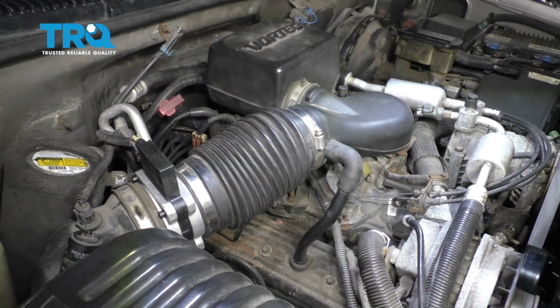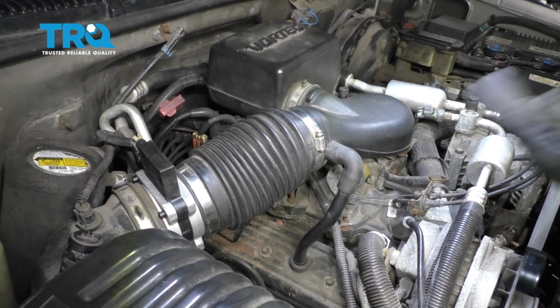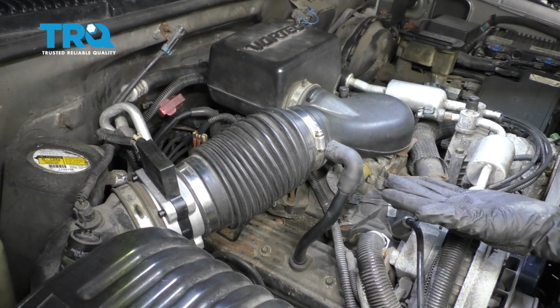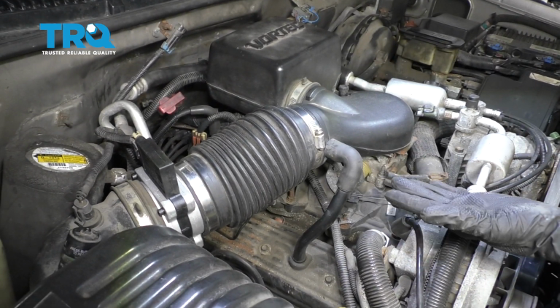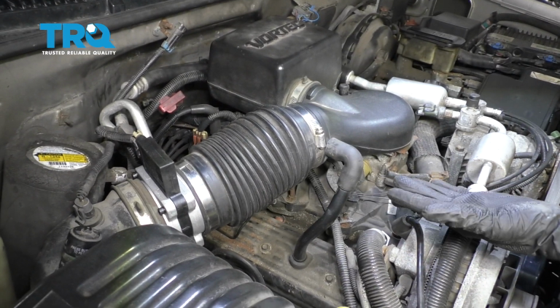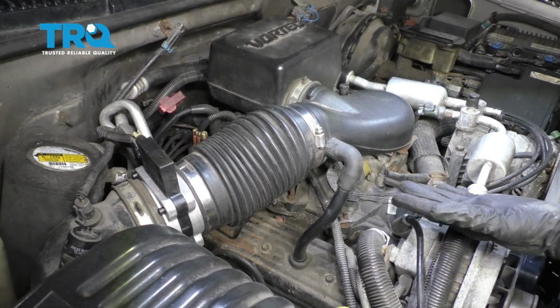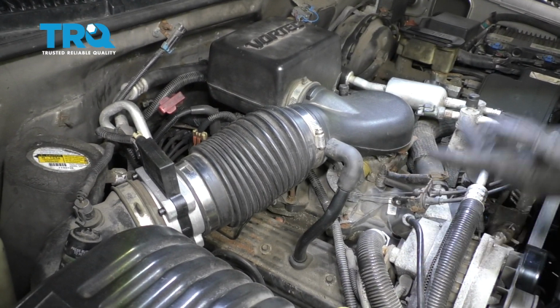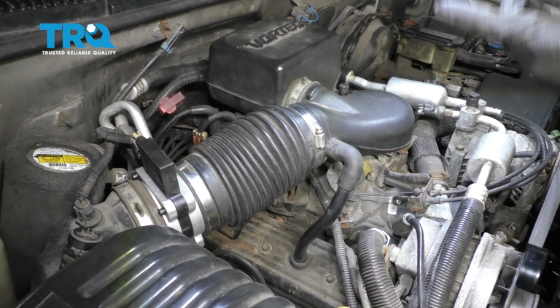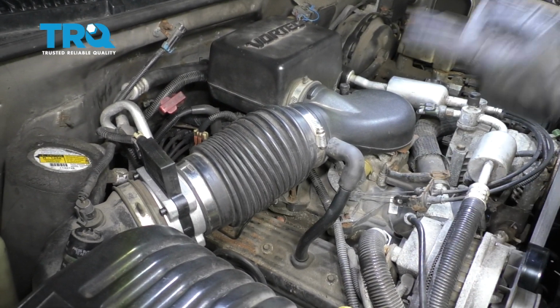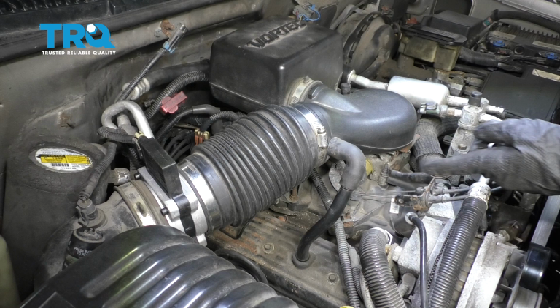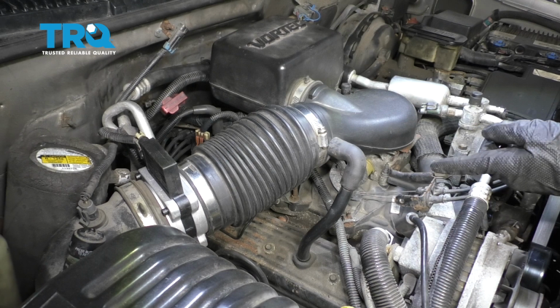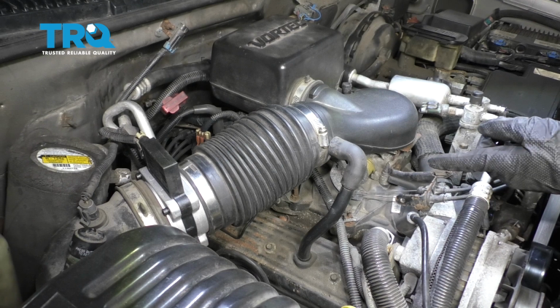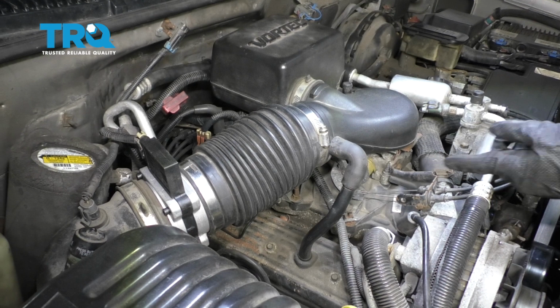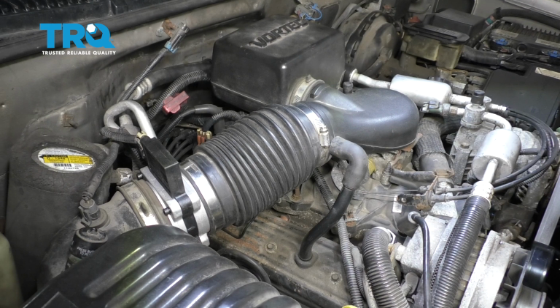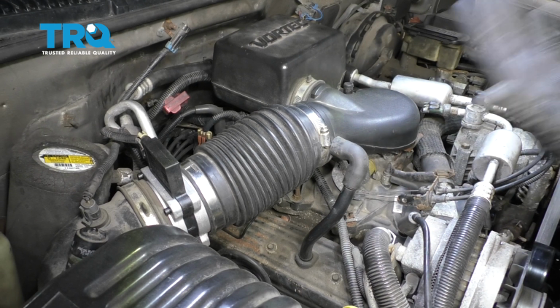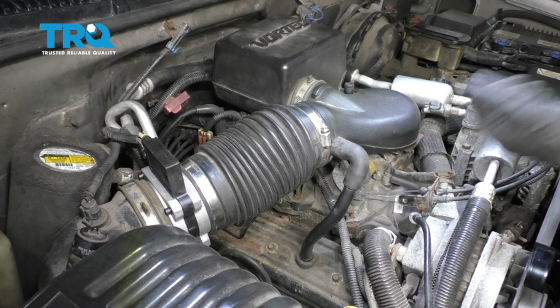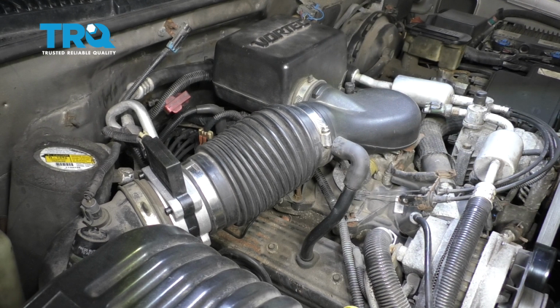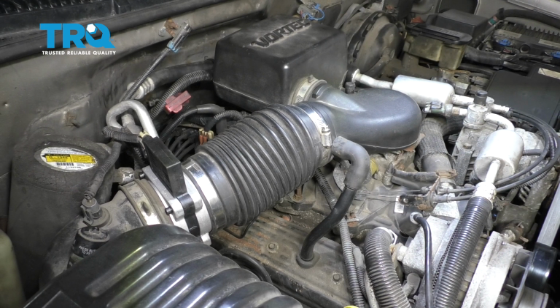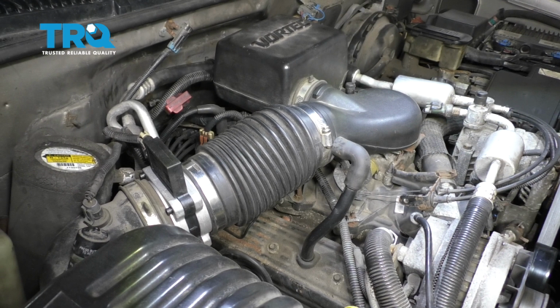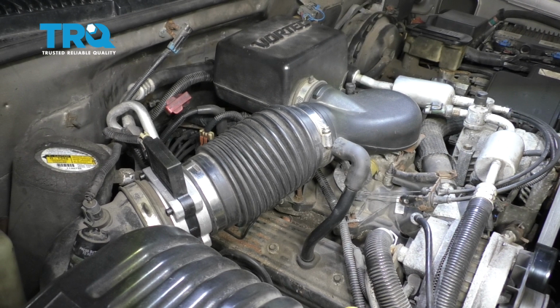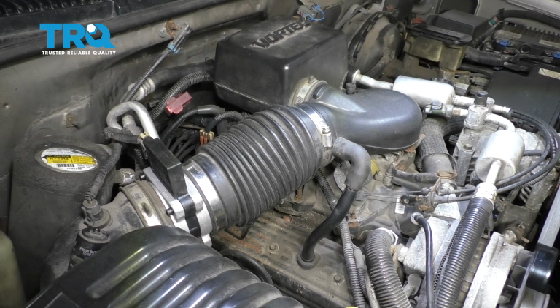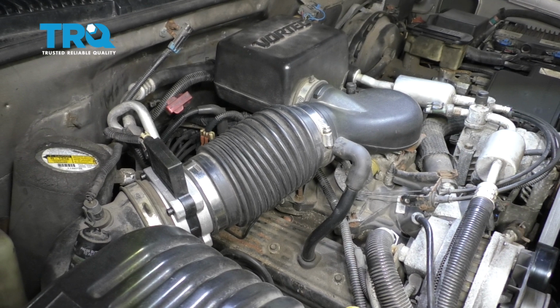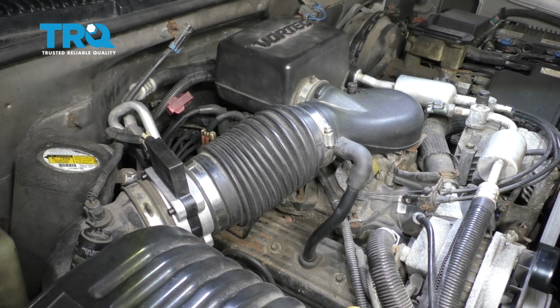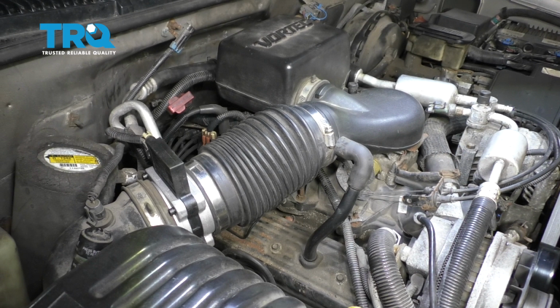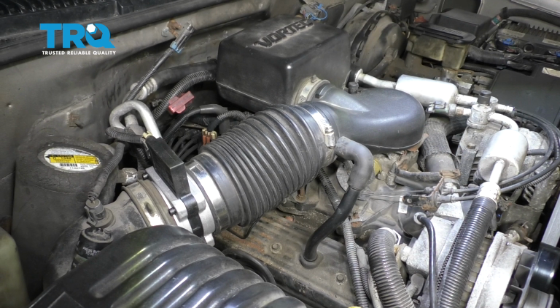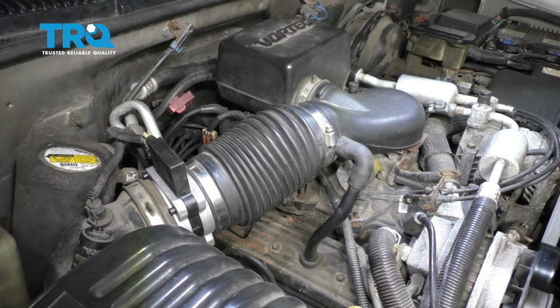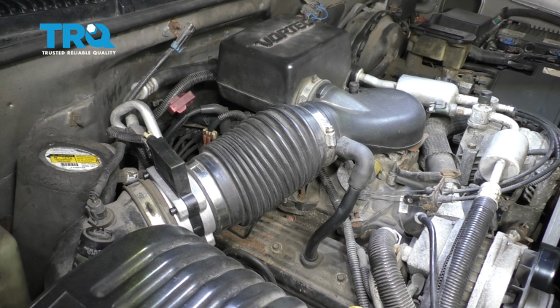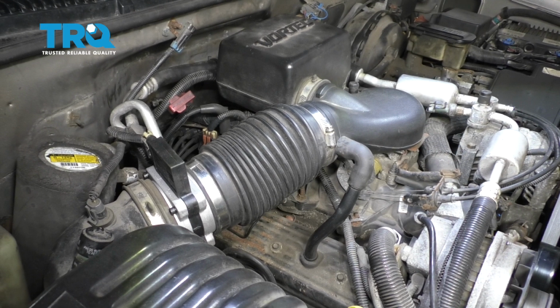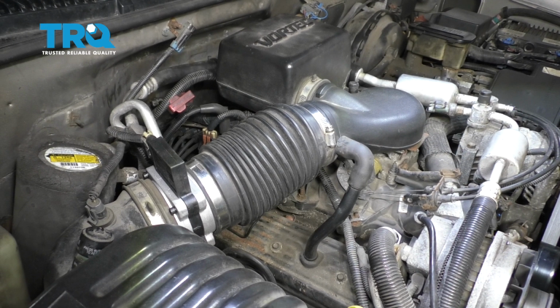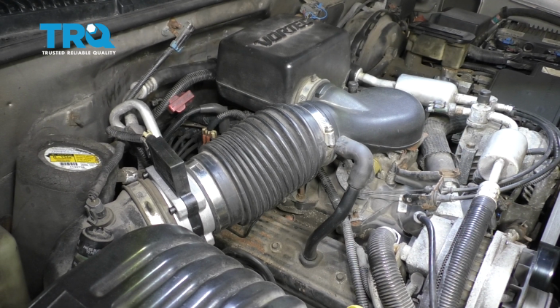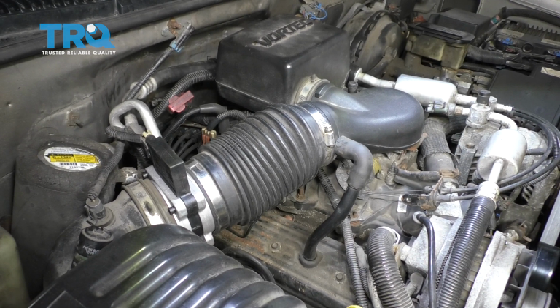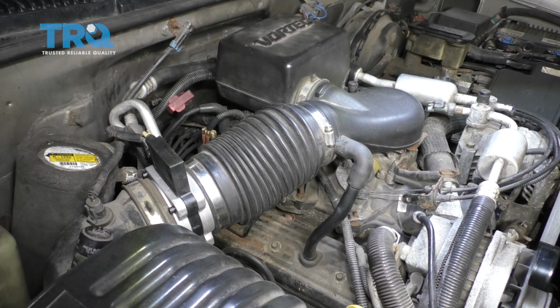Now all you have left to do is go ahead and start up the truck, make sure you don't have a check engine light, and then take it for a road test.